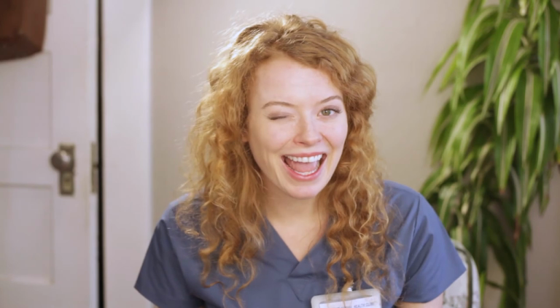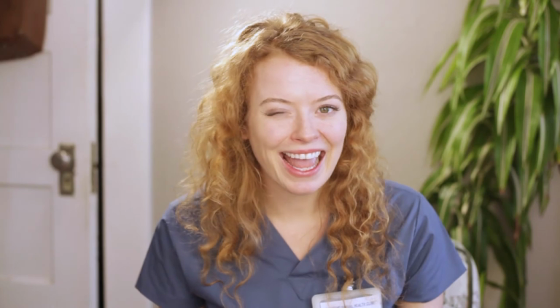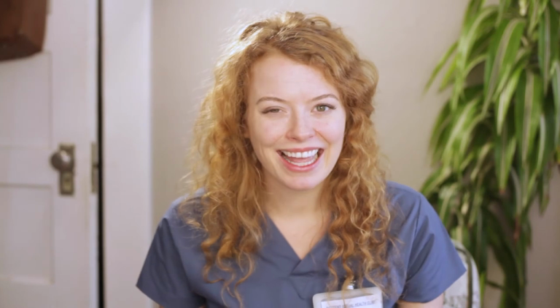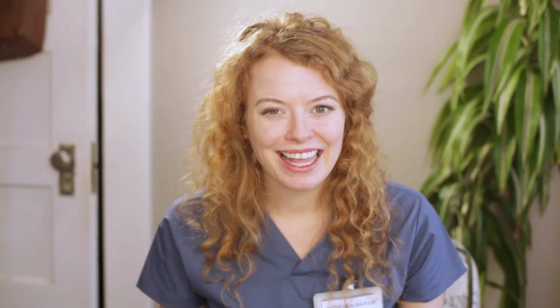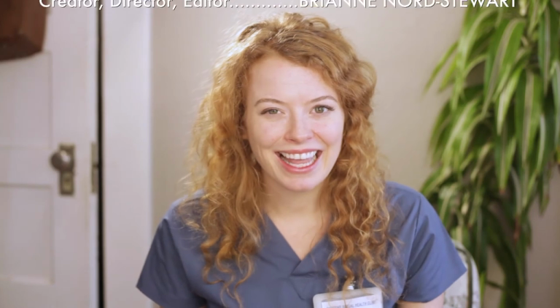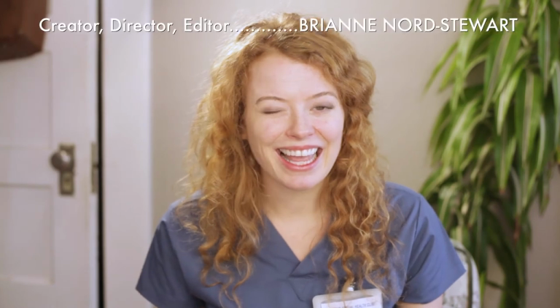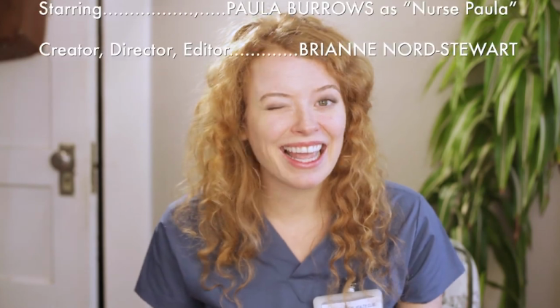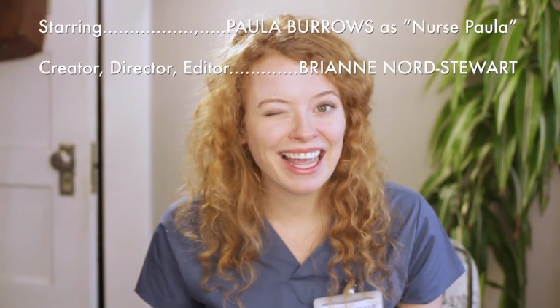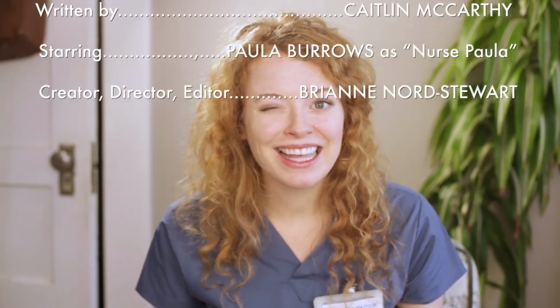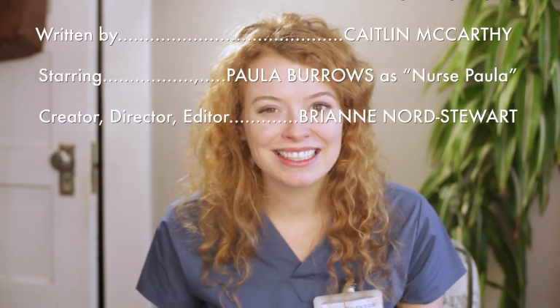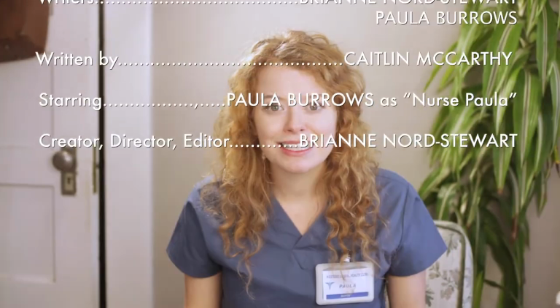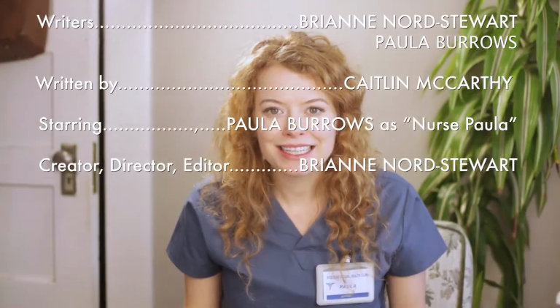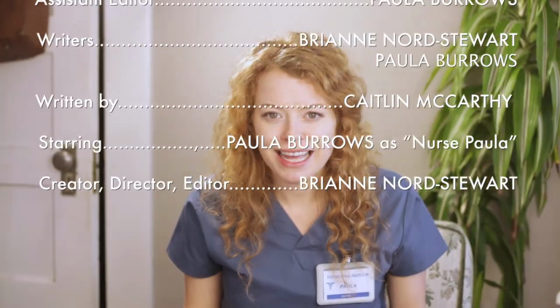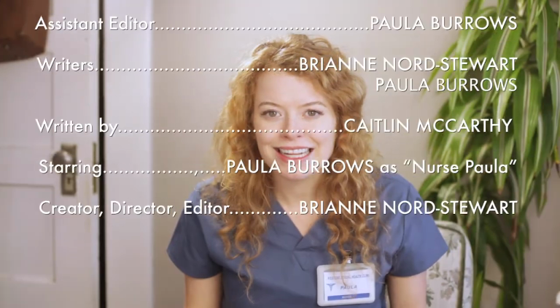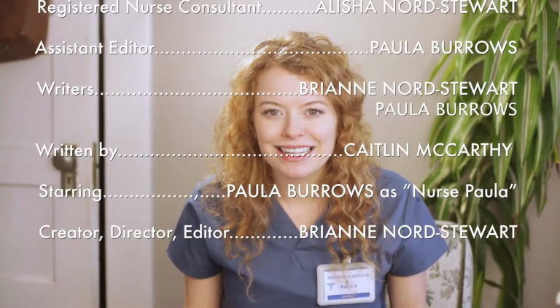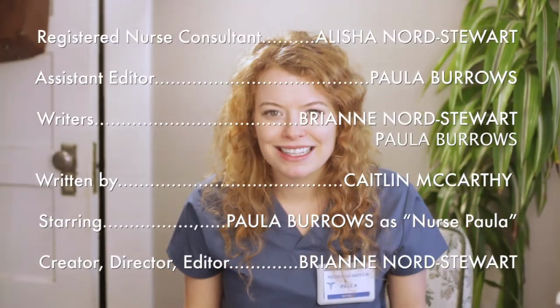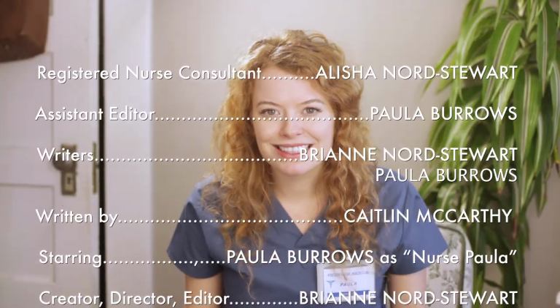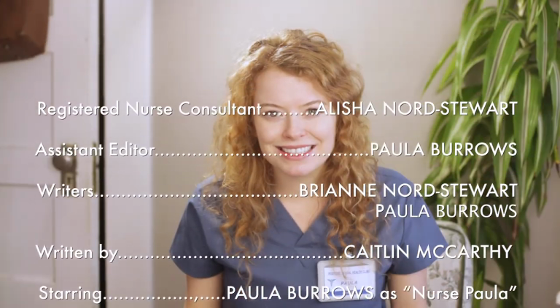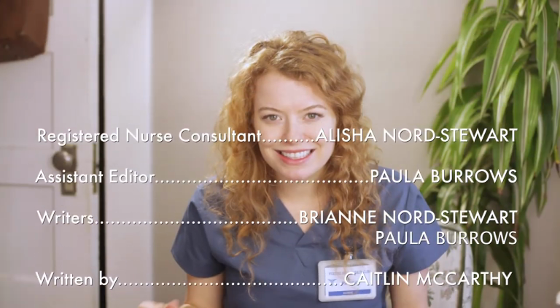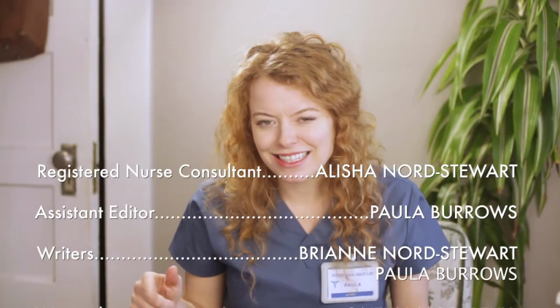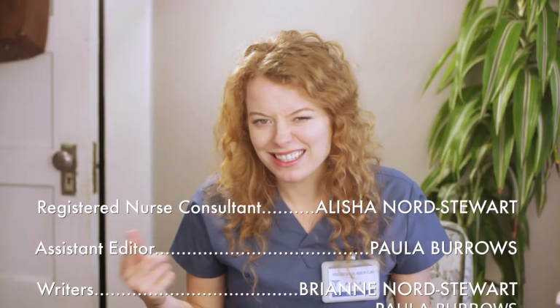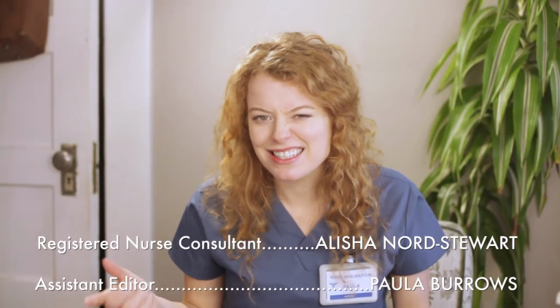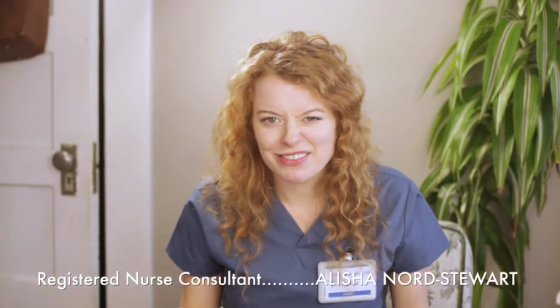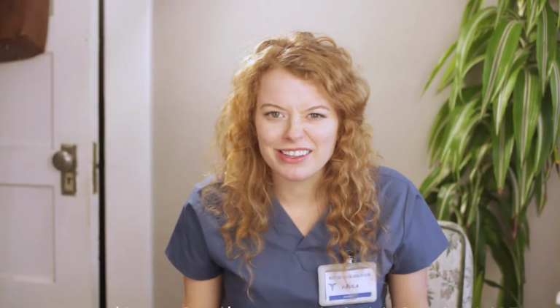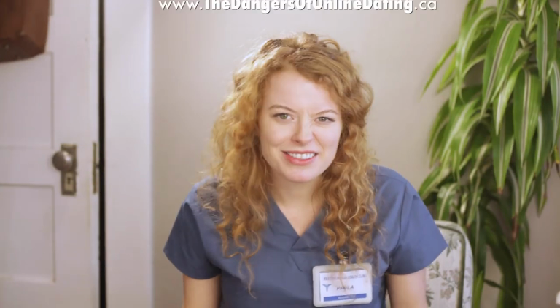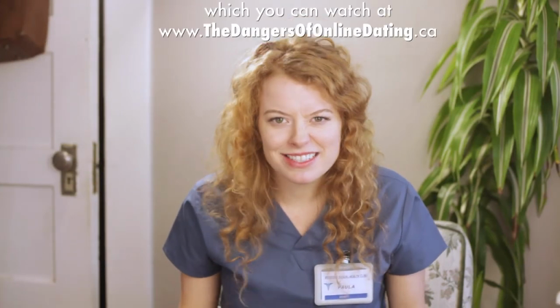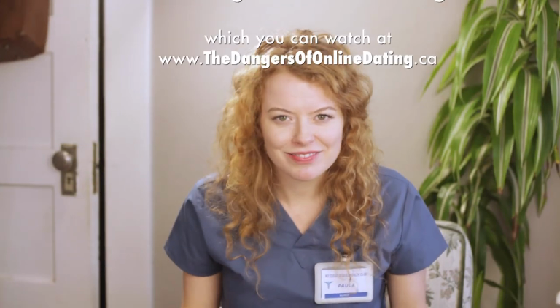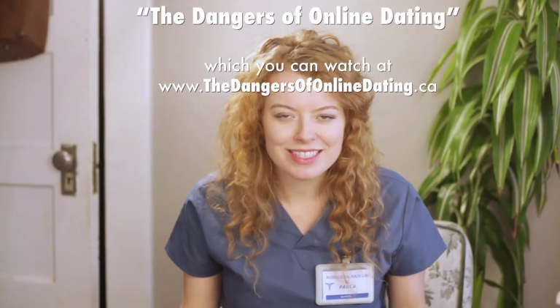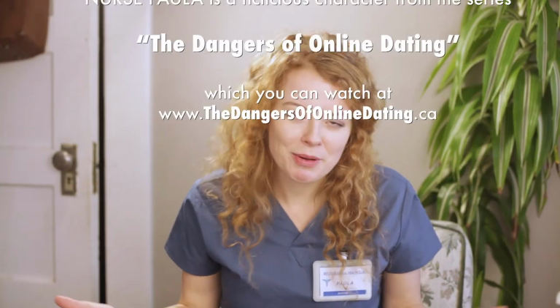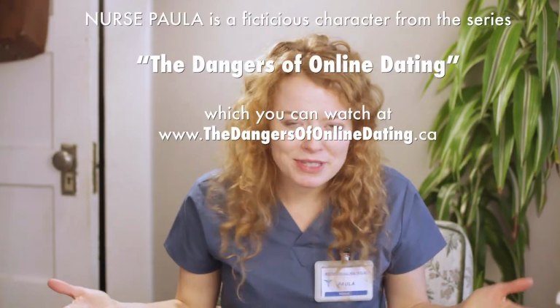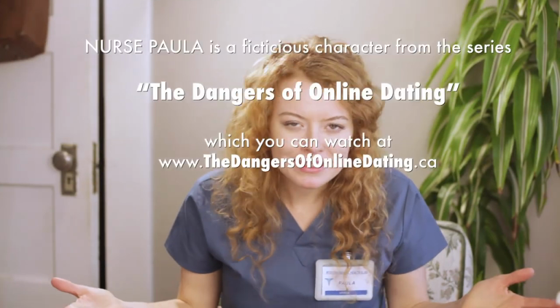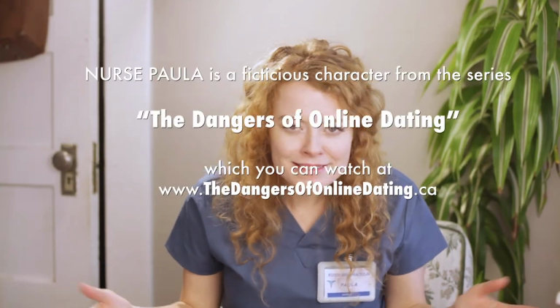Don't be a dick! Get it? Because the video is about dicks.